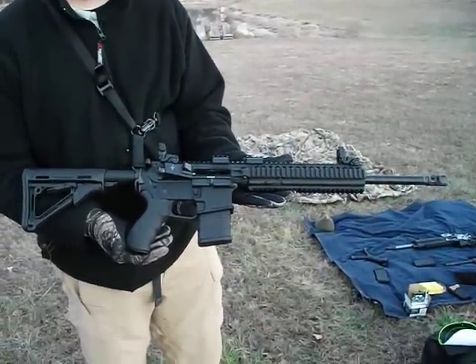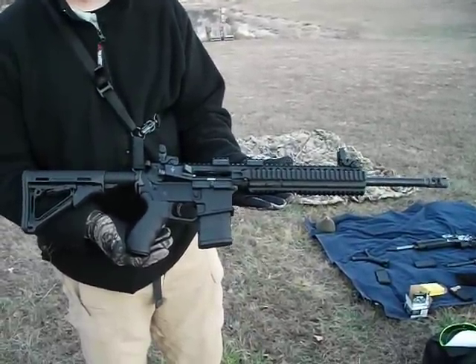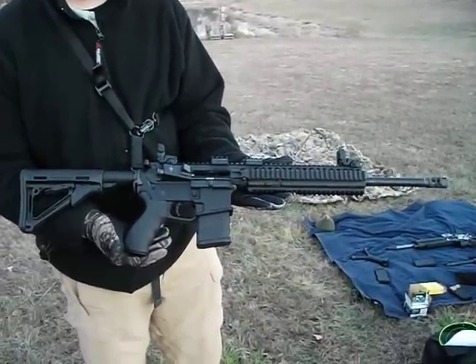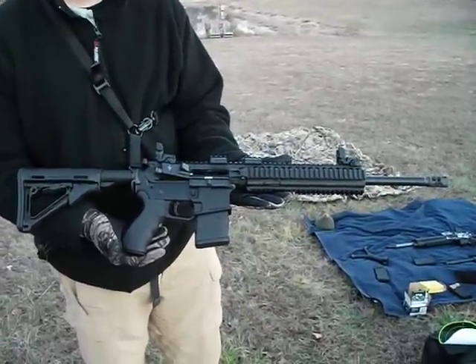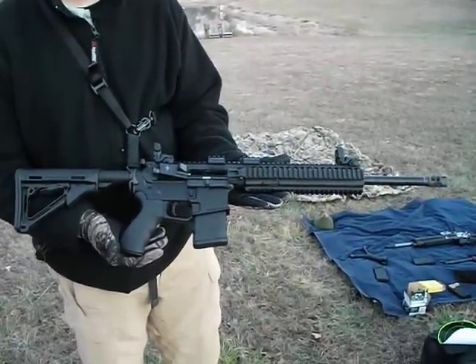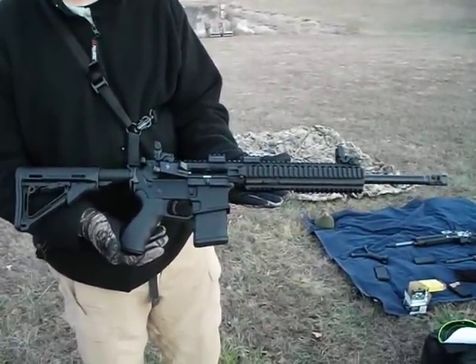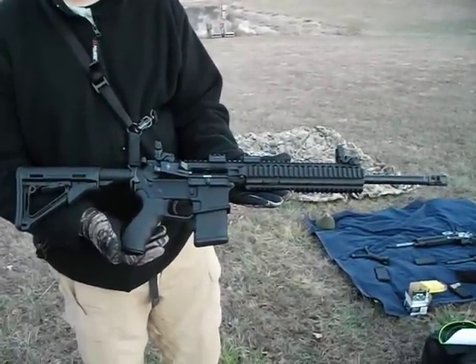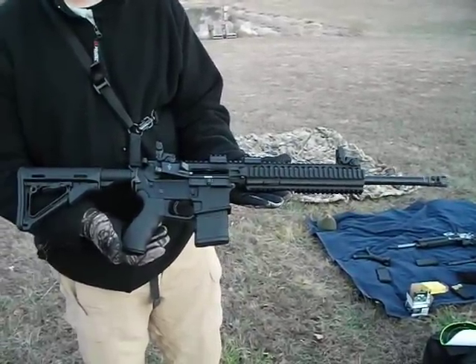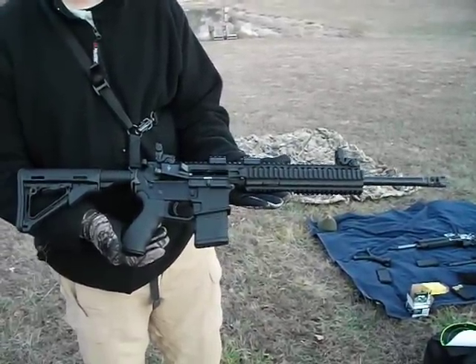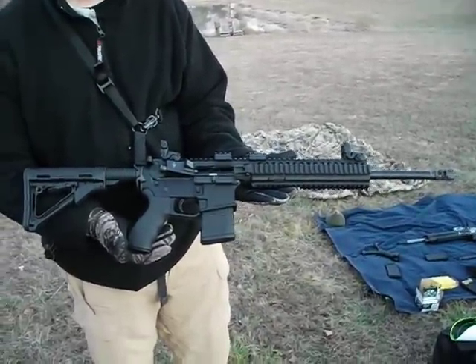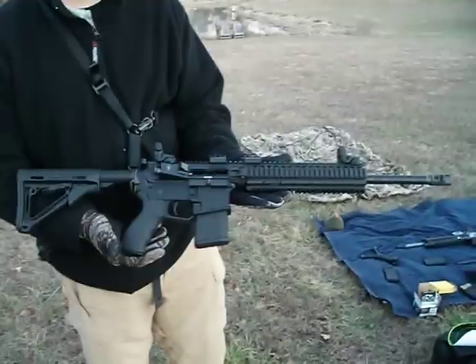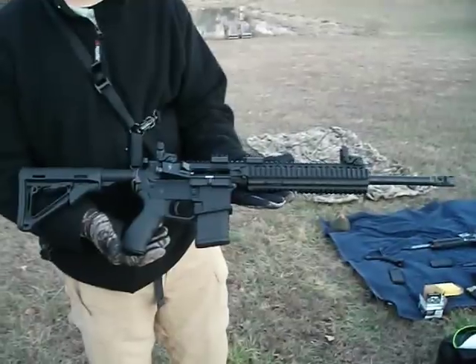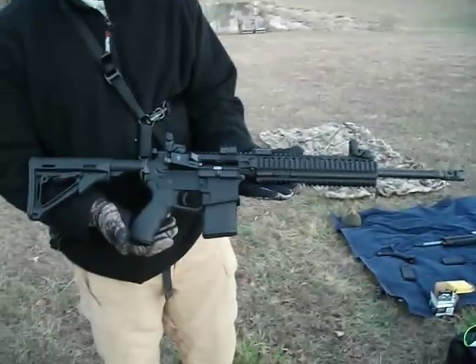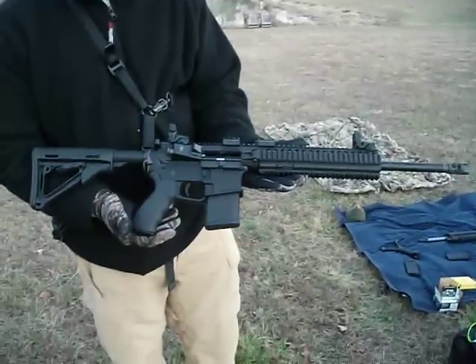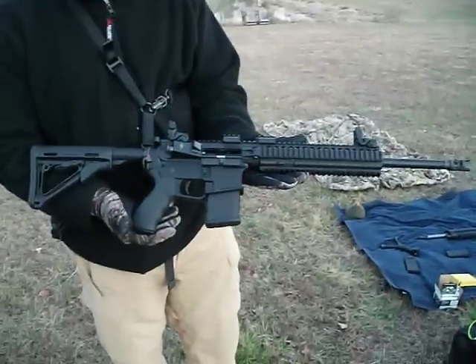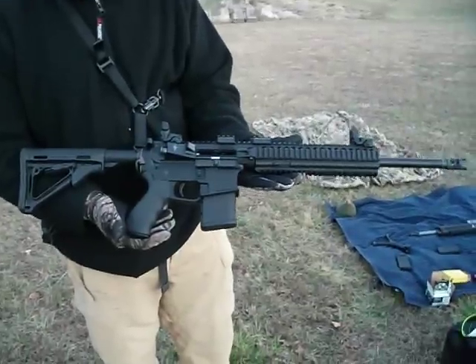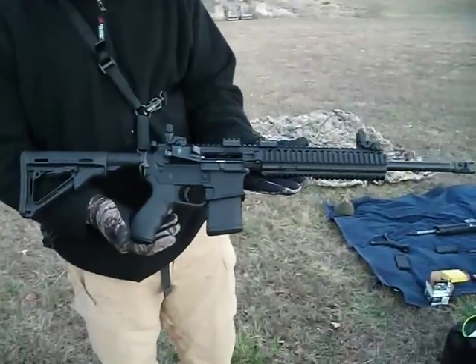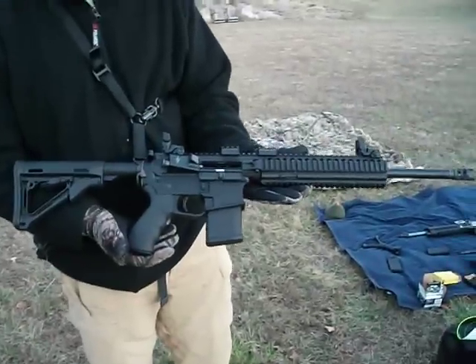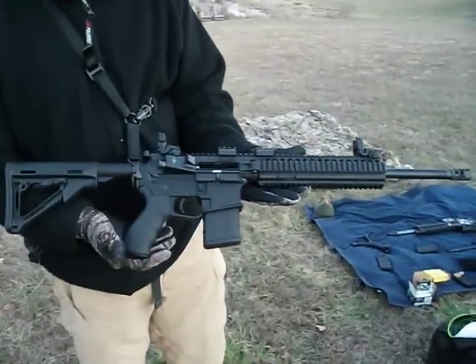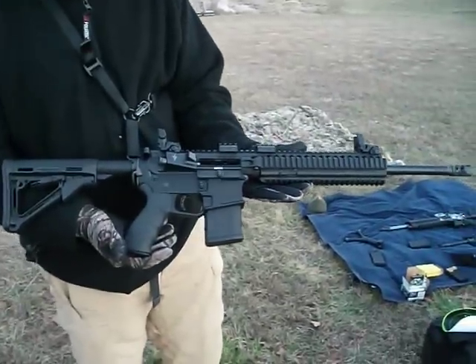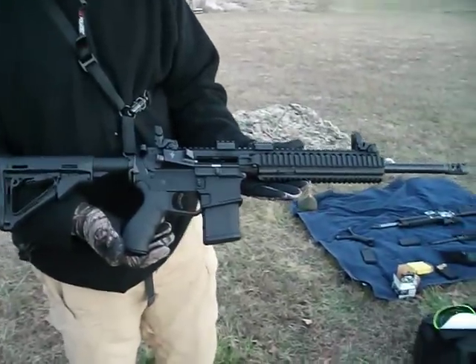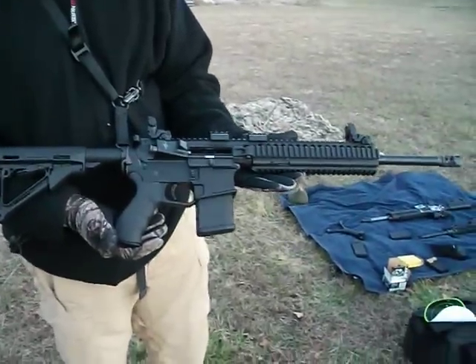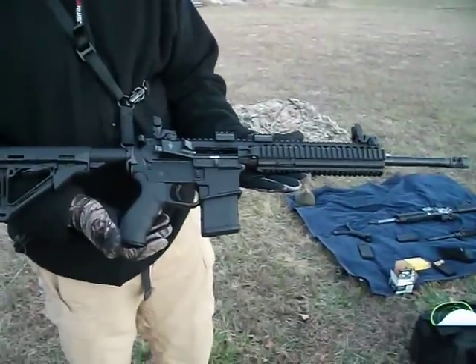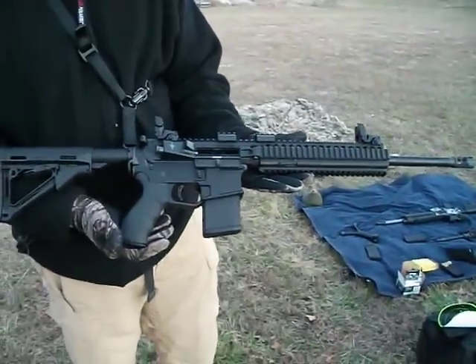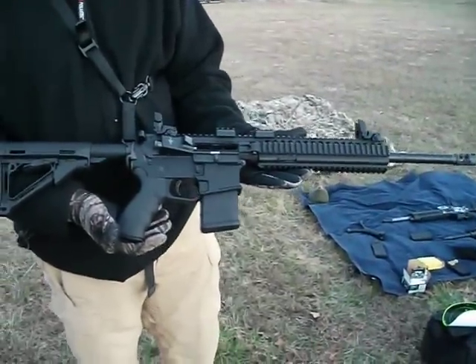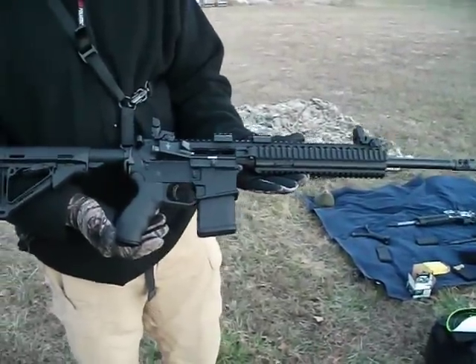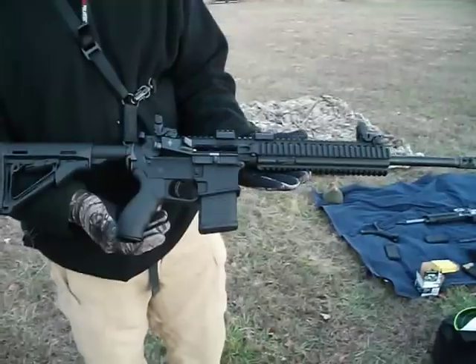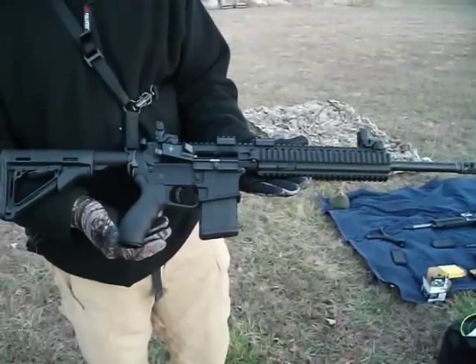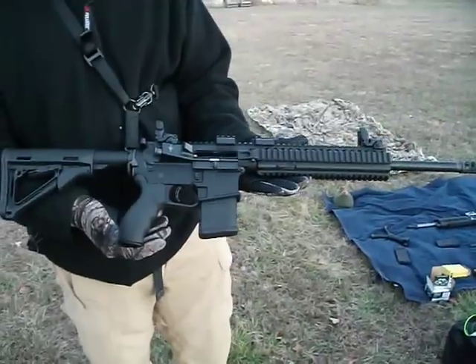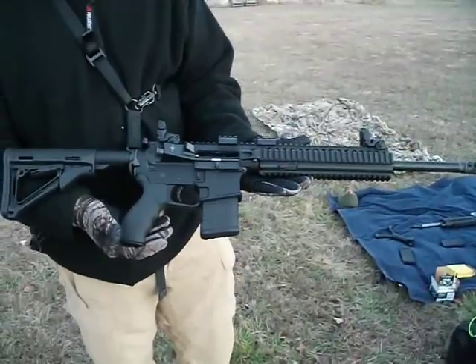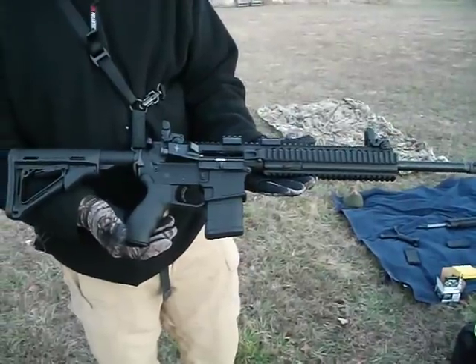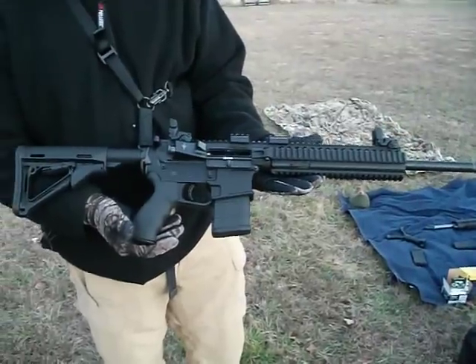This is JohnnyC308, and this is my buddy Ryan. He's going to tell us all about his AR-15 rifle that he built.